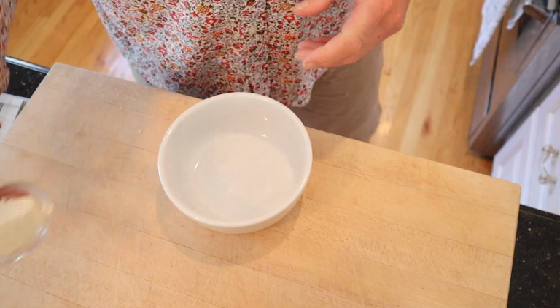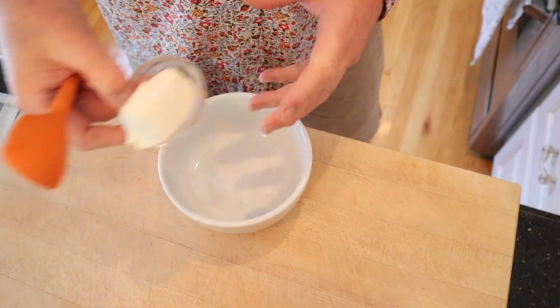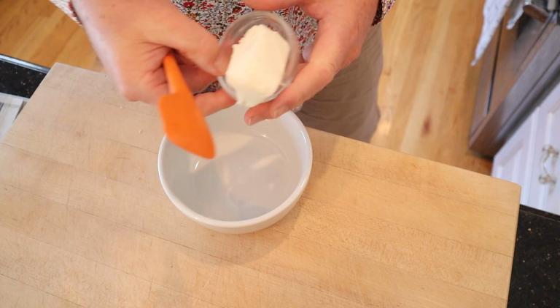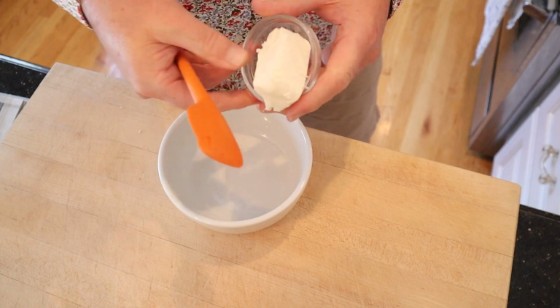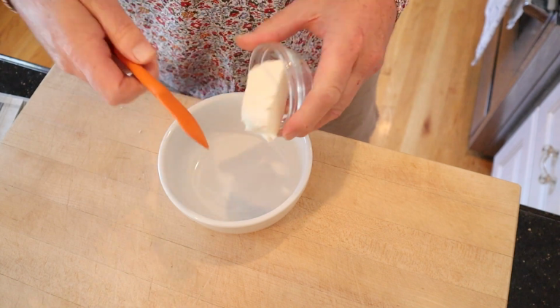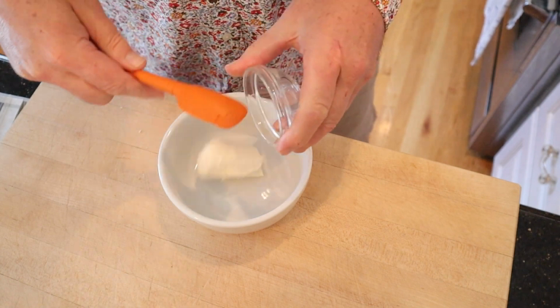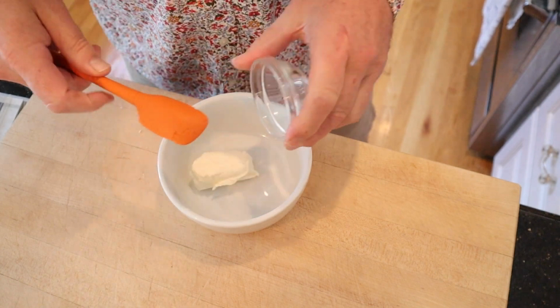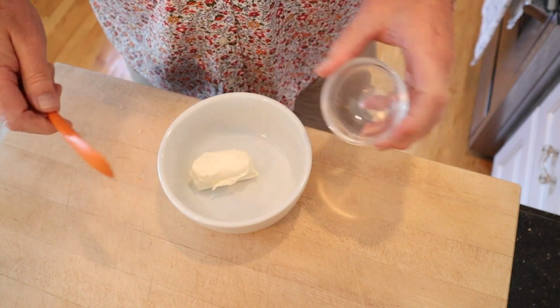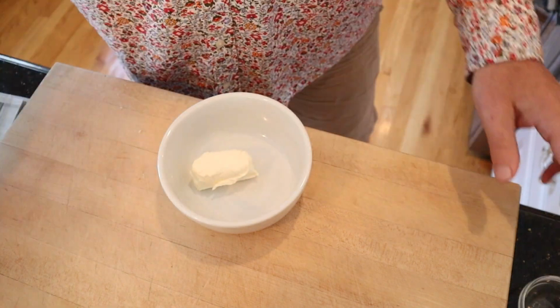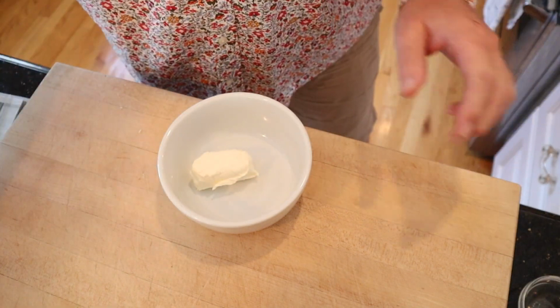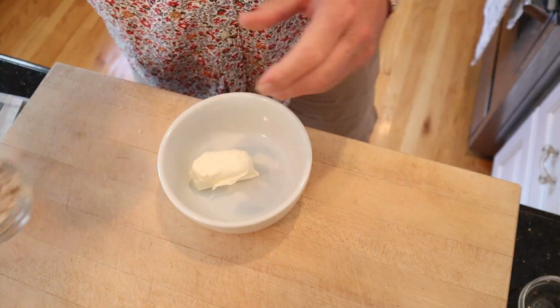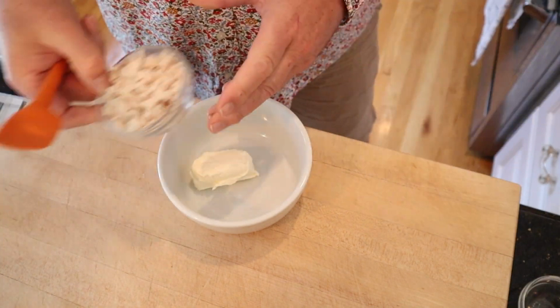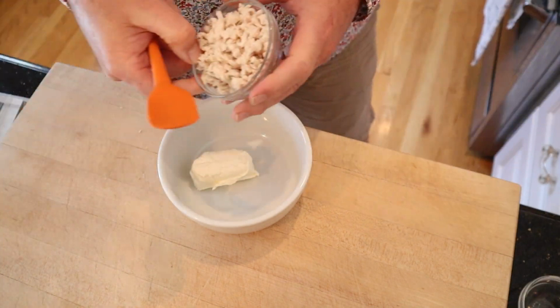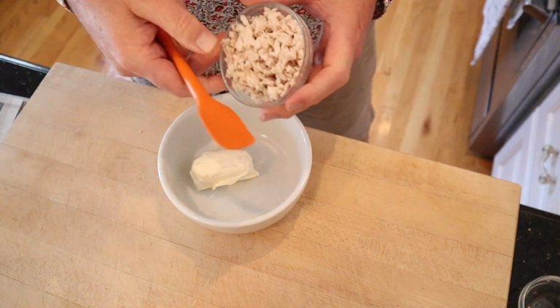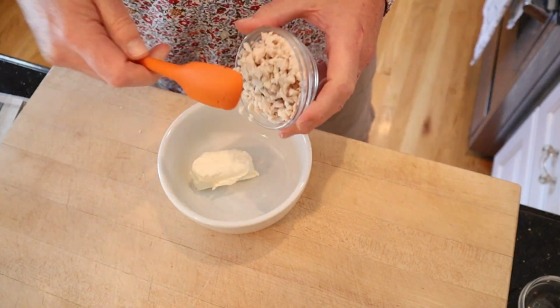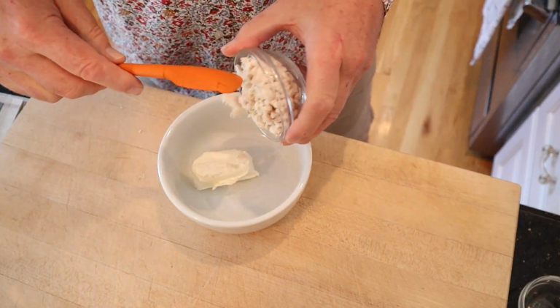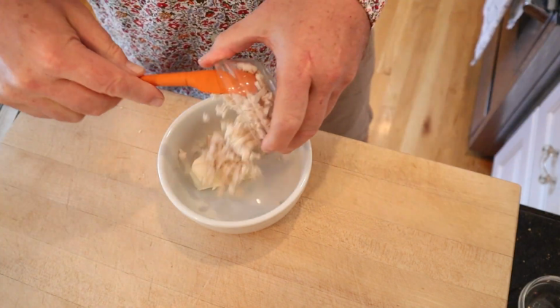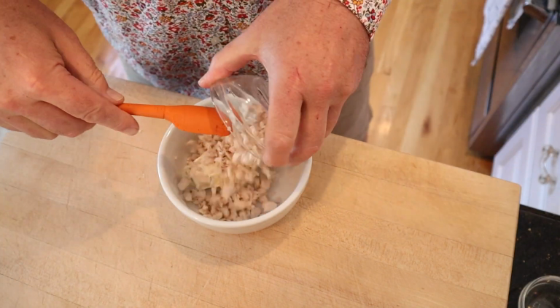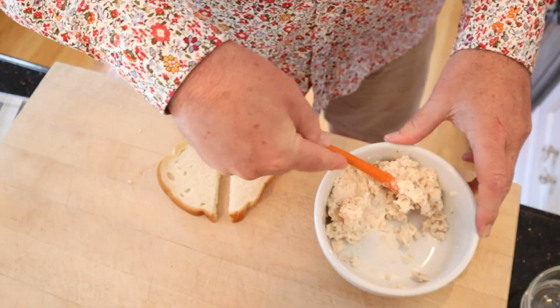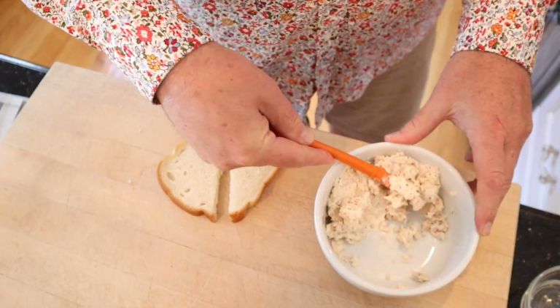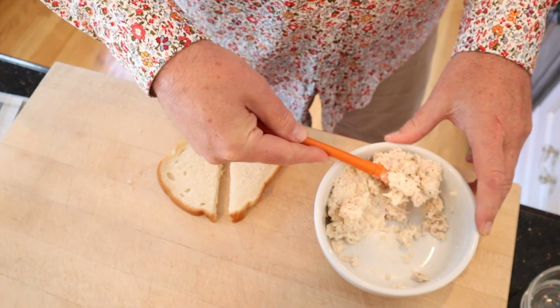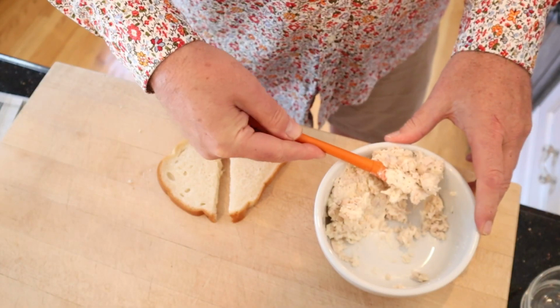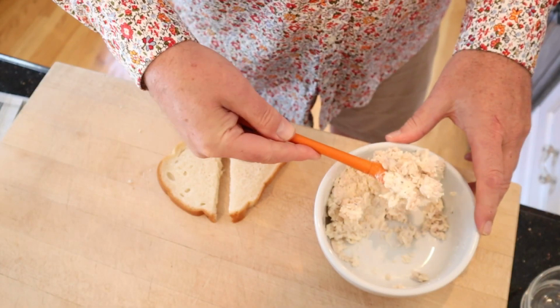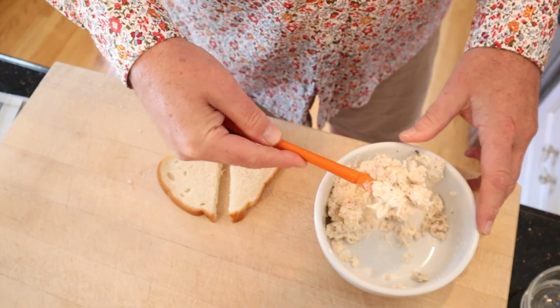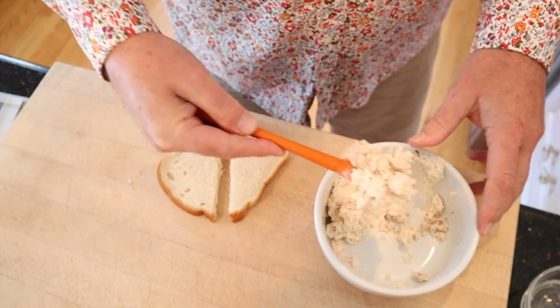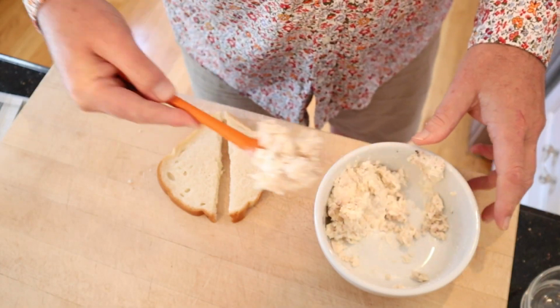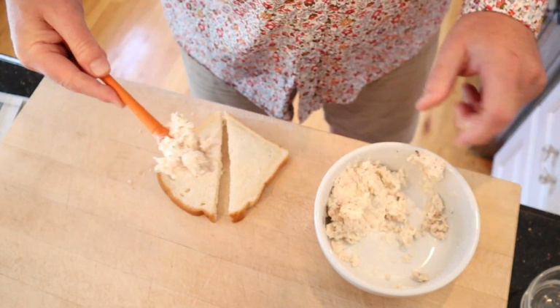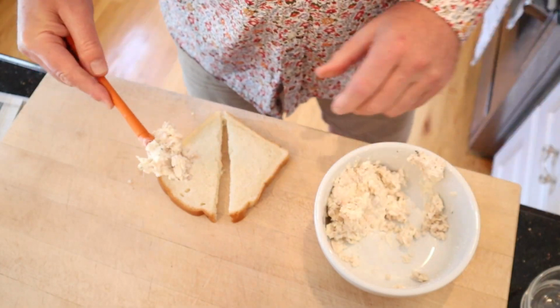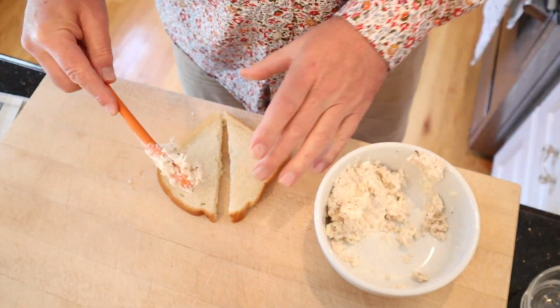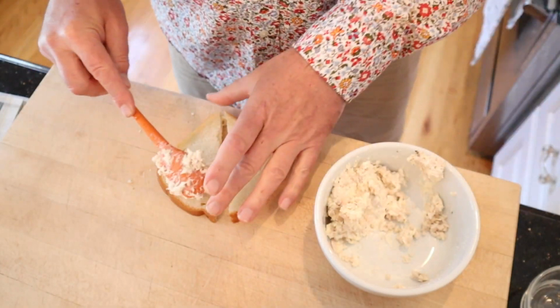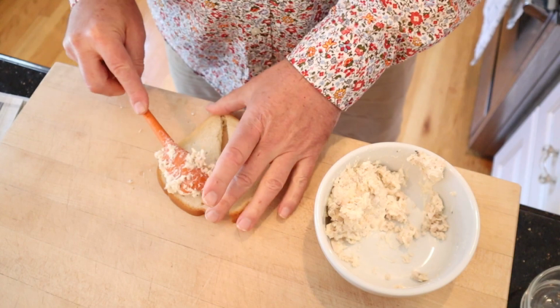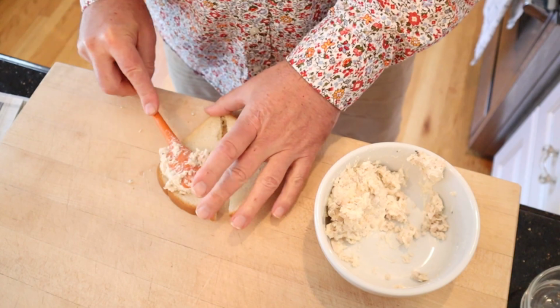We start off with cream cheese to which we add minced chicken, and now we're to put our mixture onto bread.